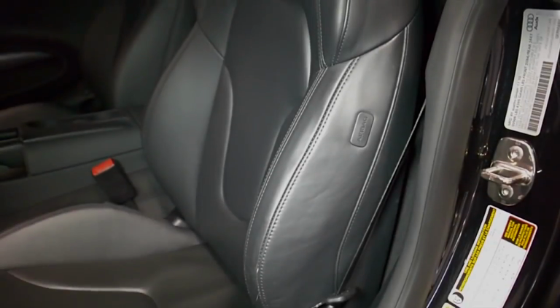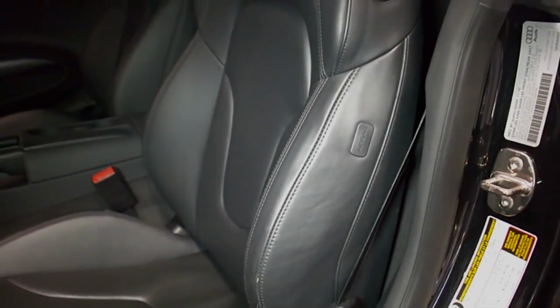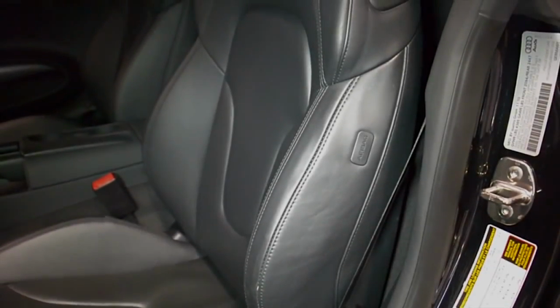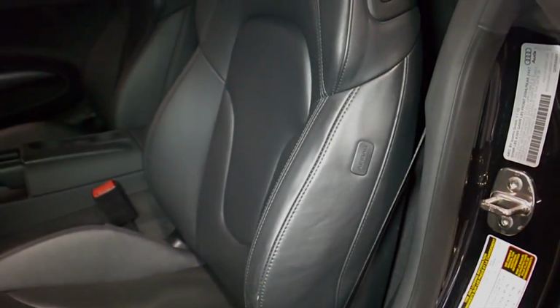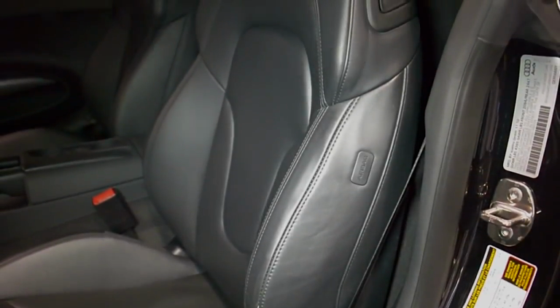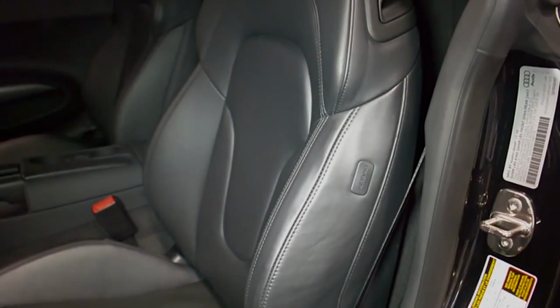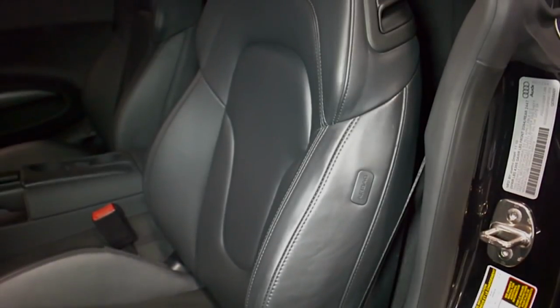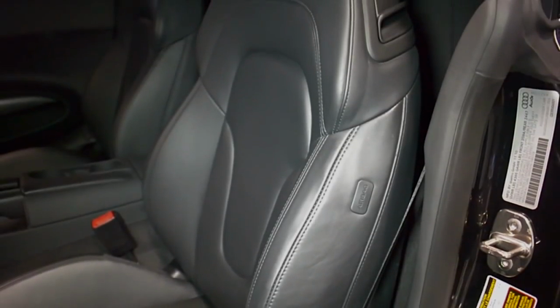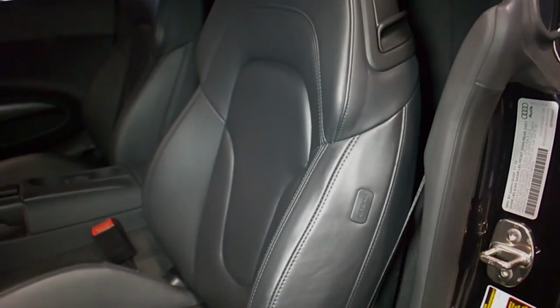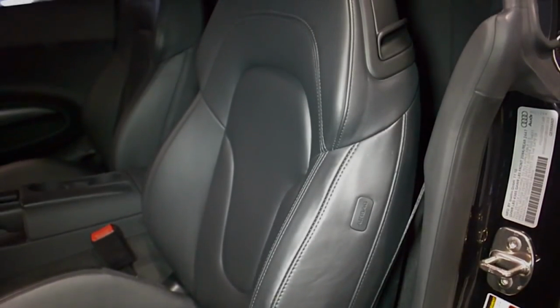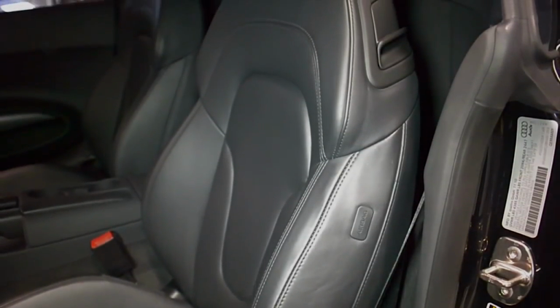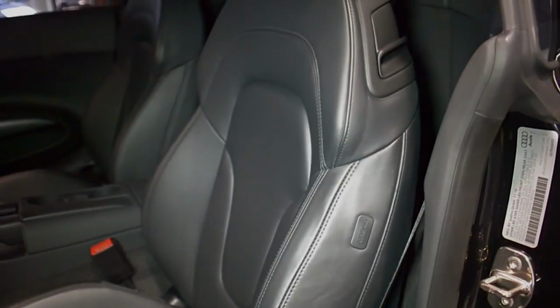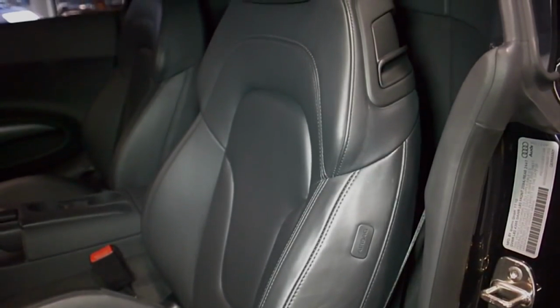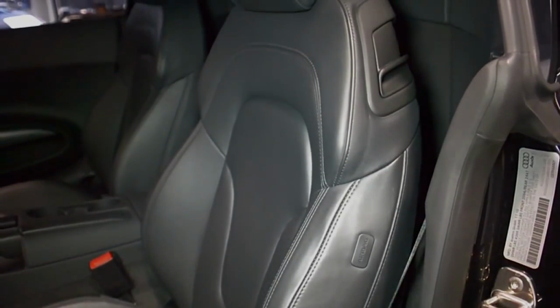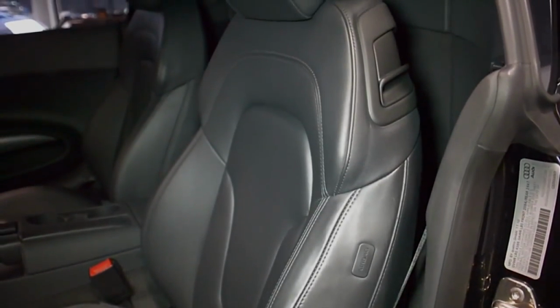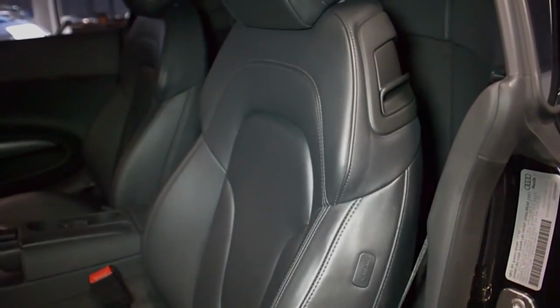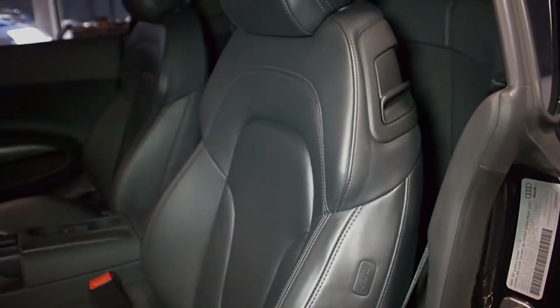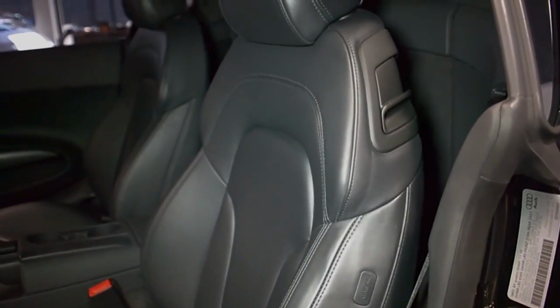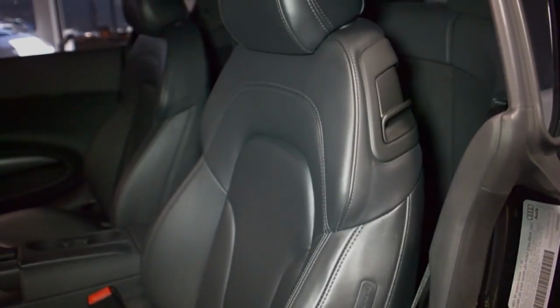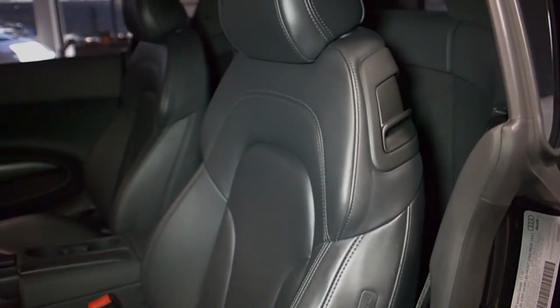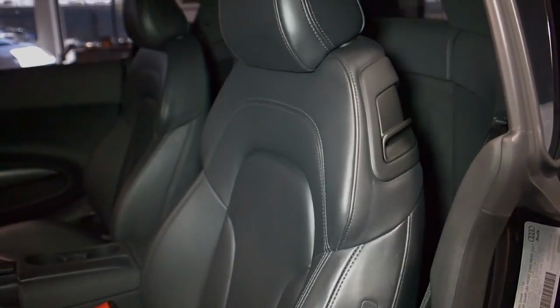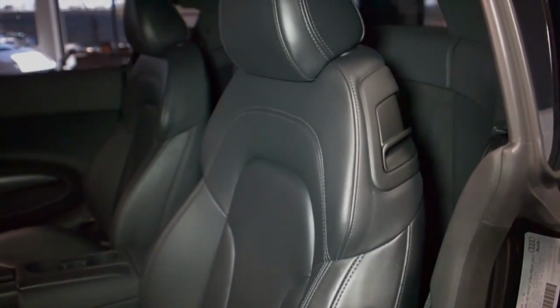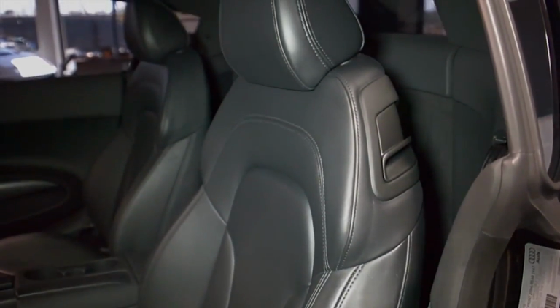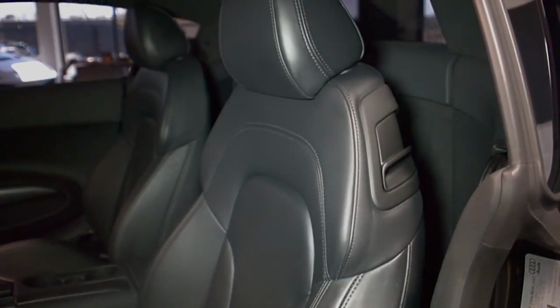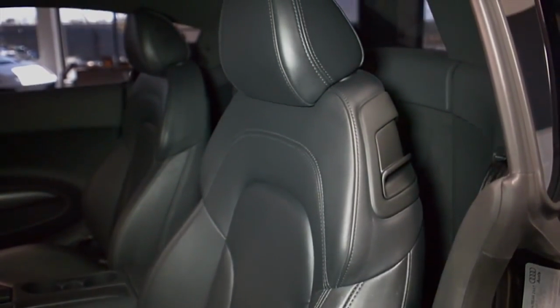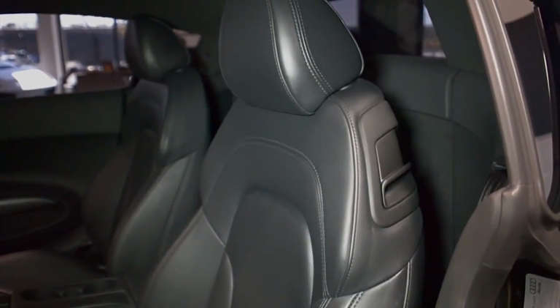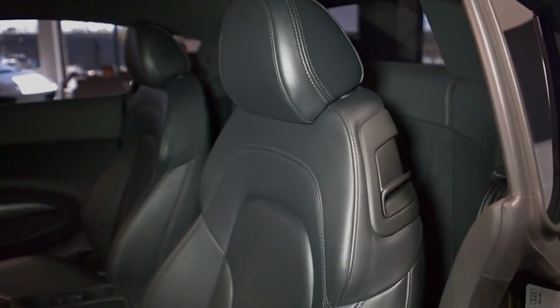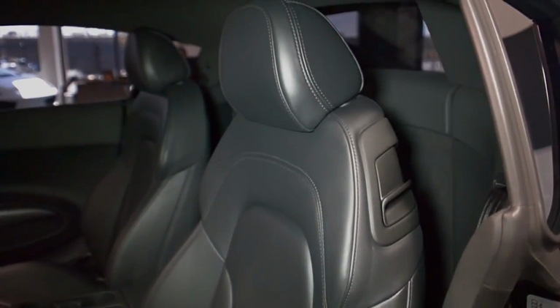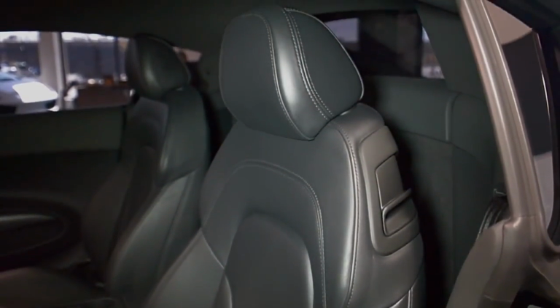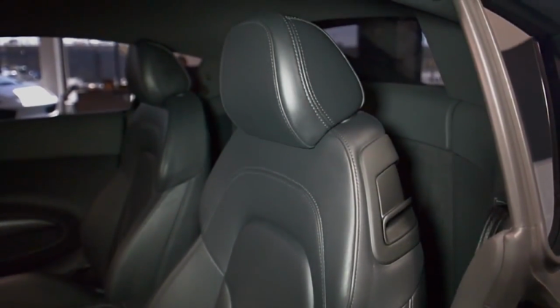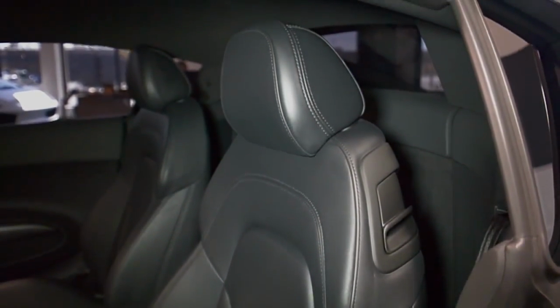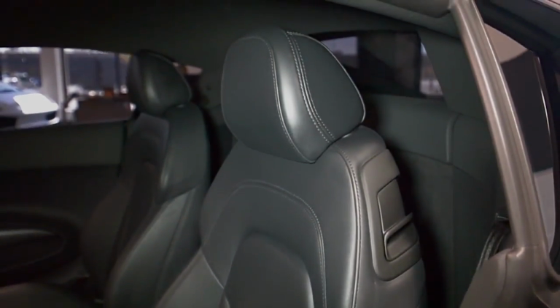This car is finished in a beautiful metallic black exterior color, and black leather interior with brushed aluminum trim throughout.